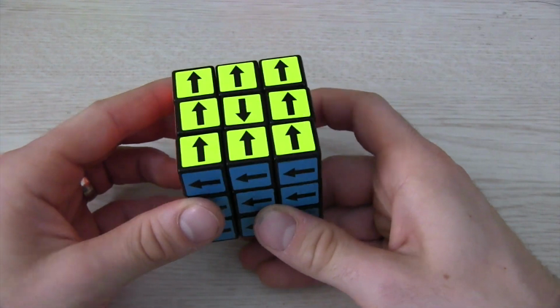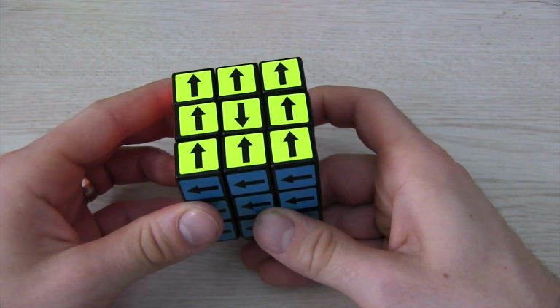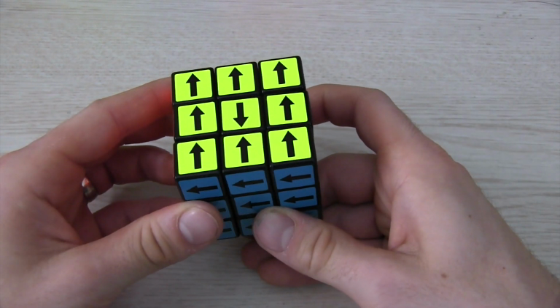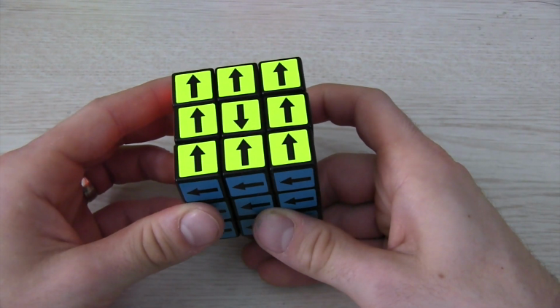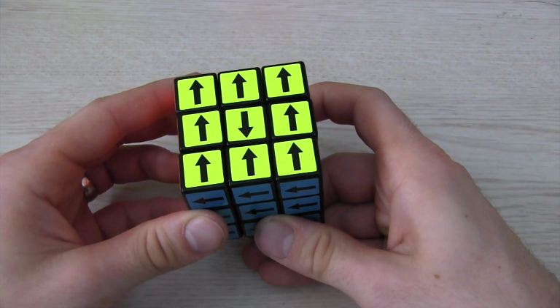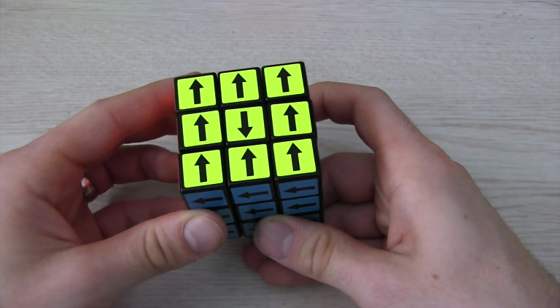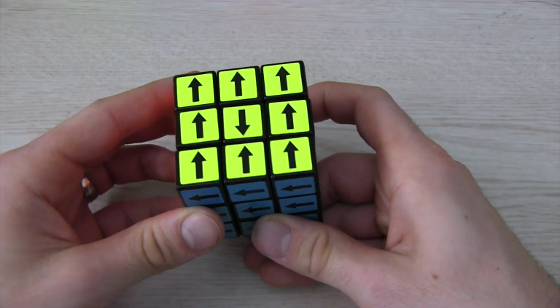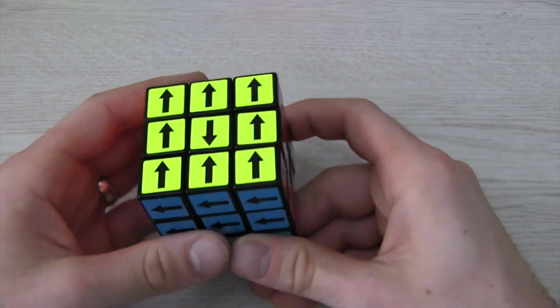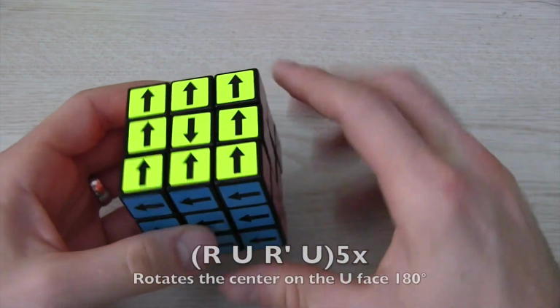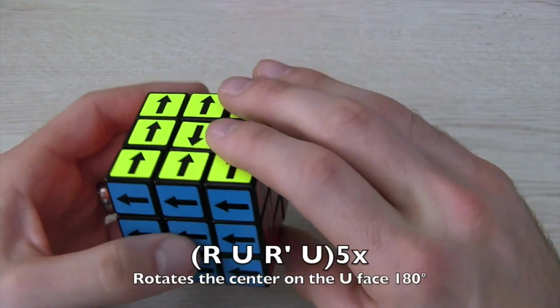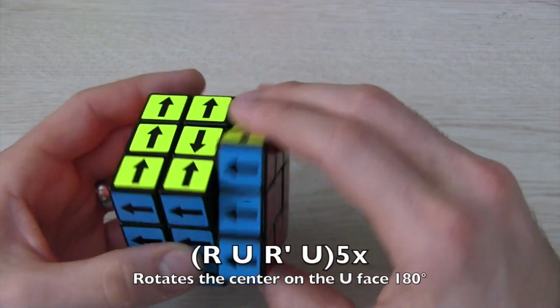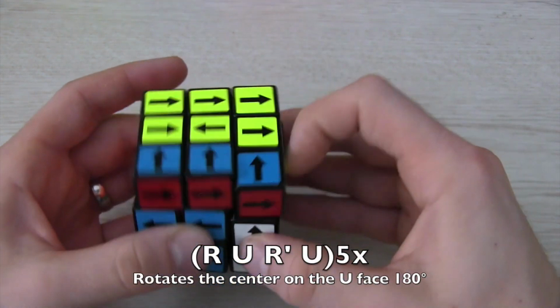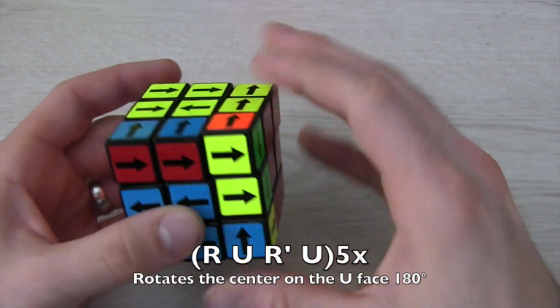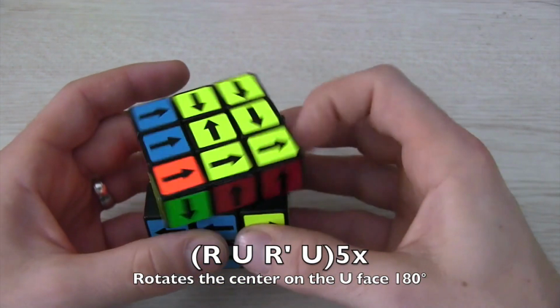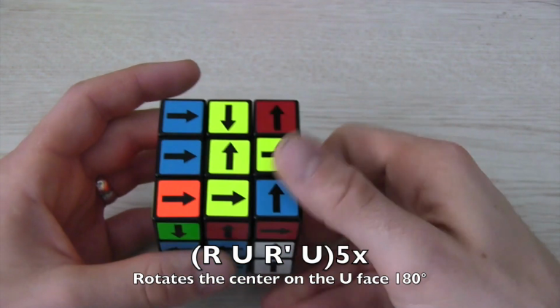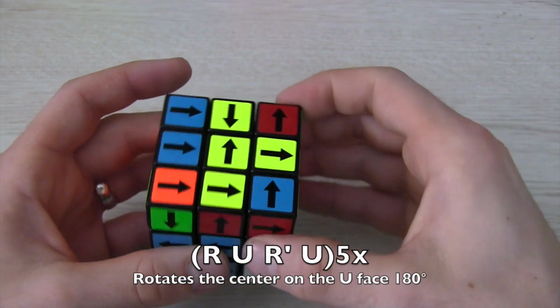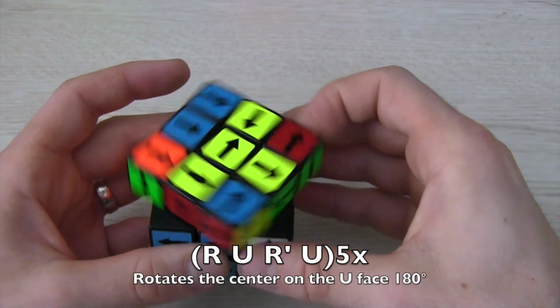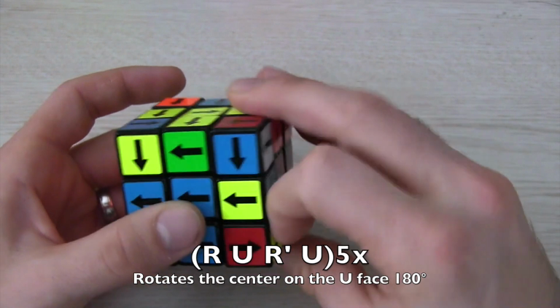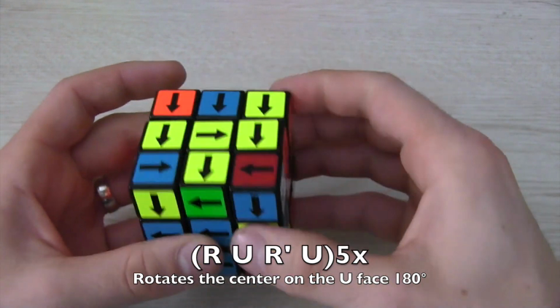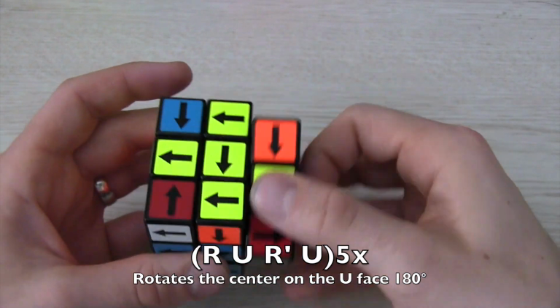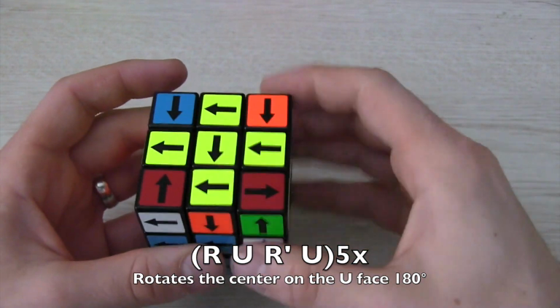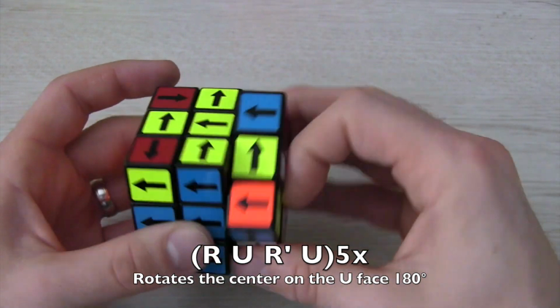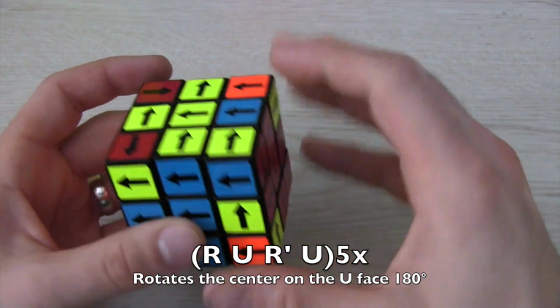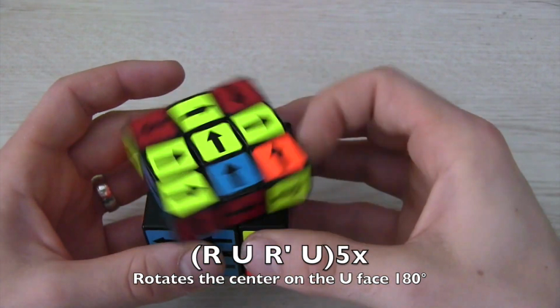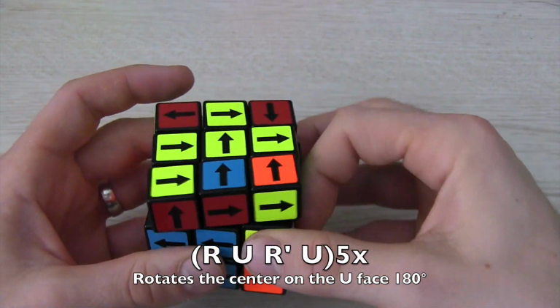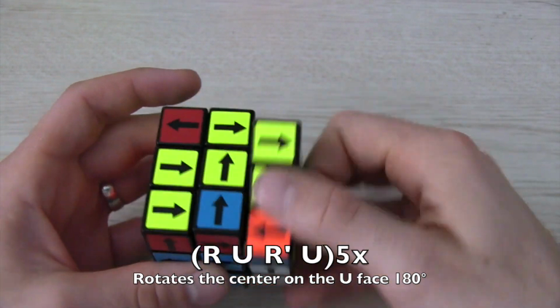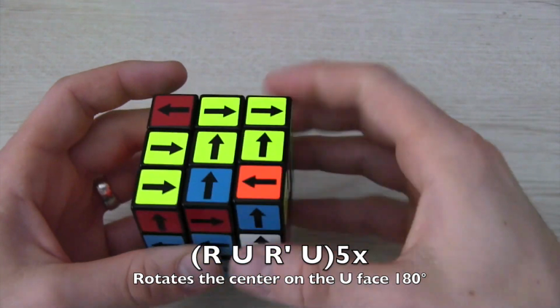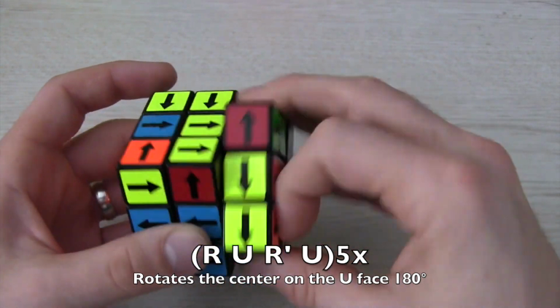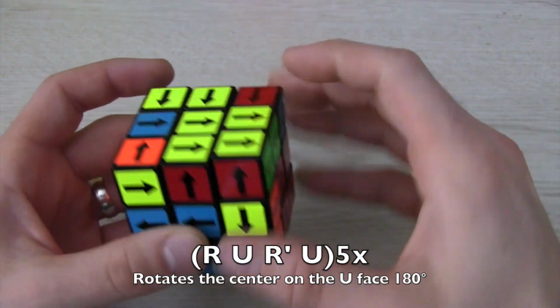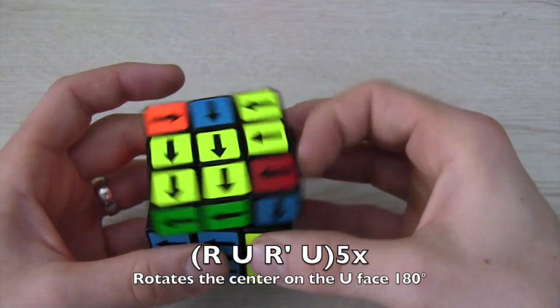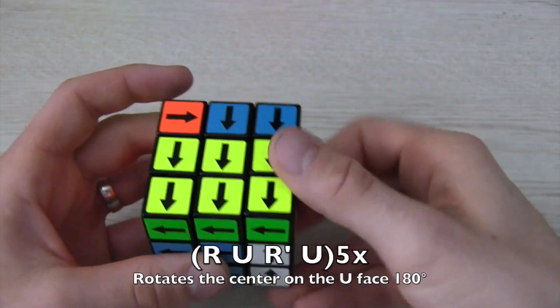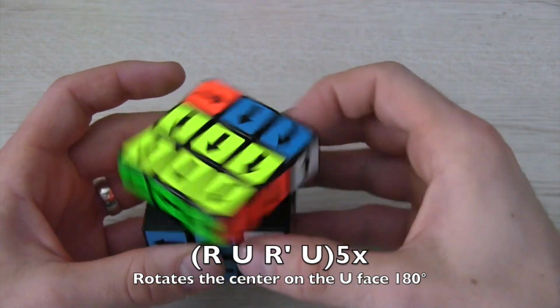There are two algorithms to orient these centers. The first one rotates the center 180 degrees, and it's R U R' U, five times.